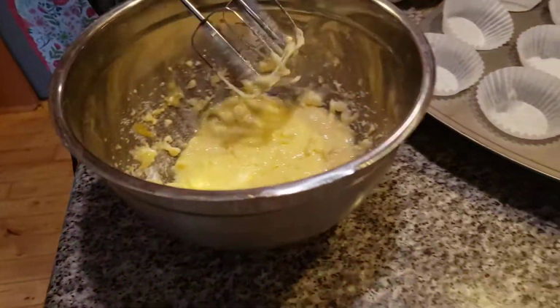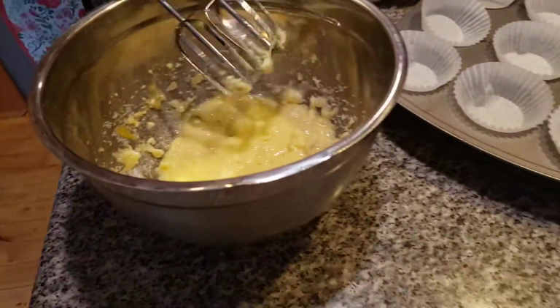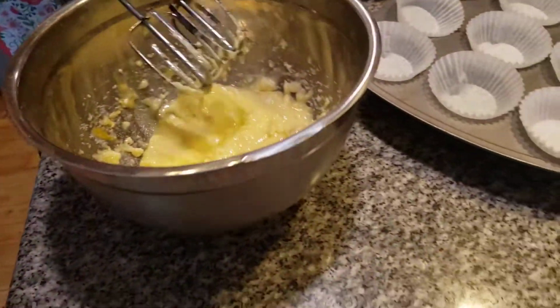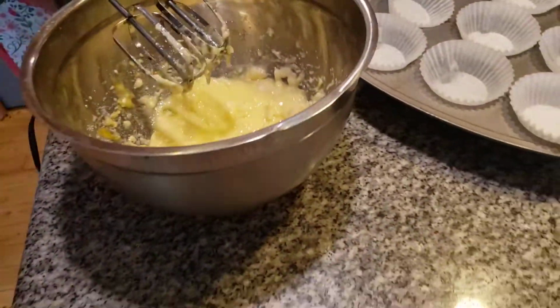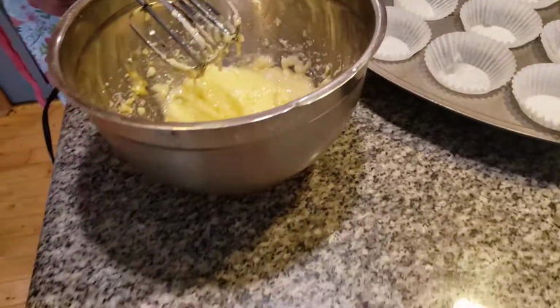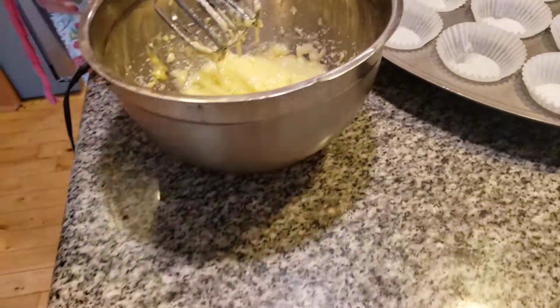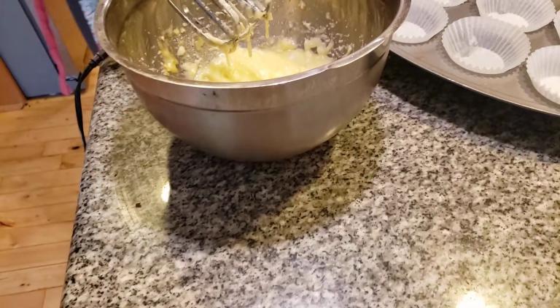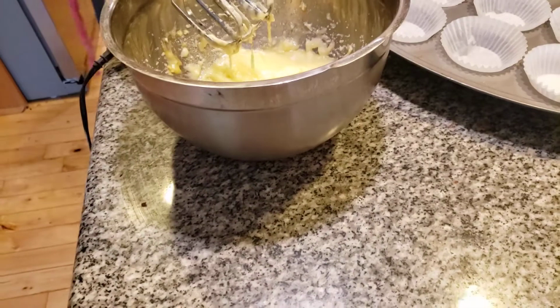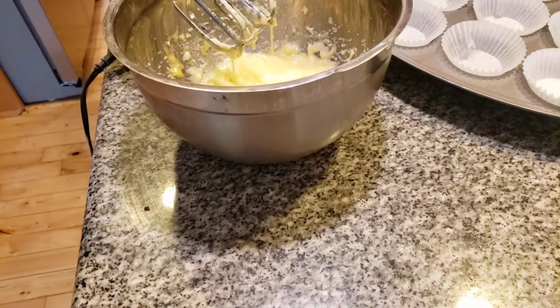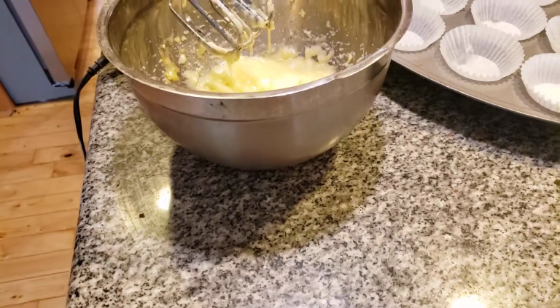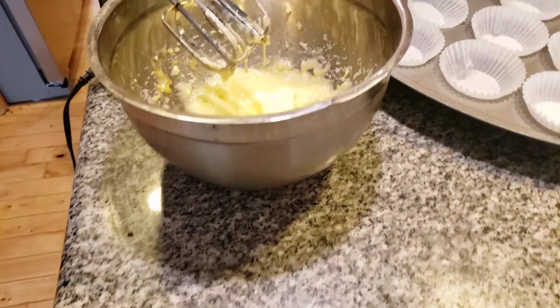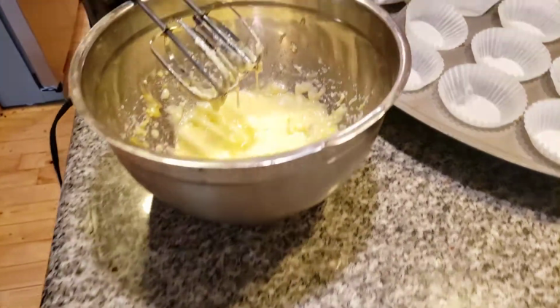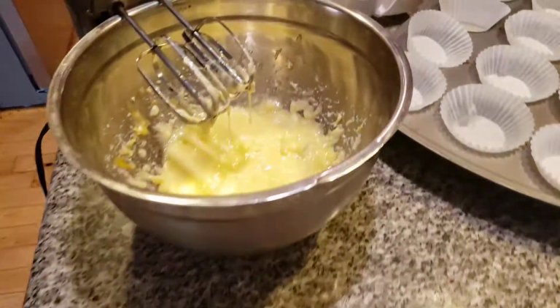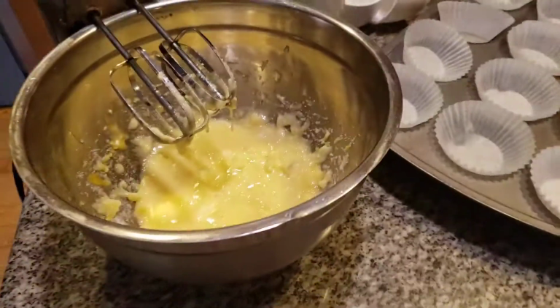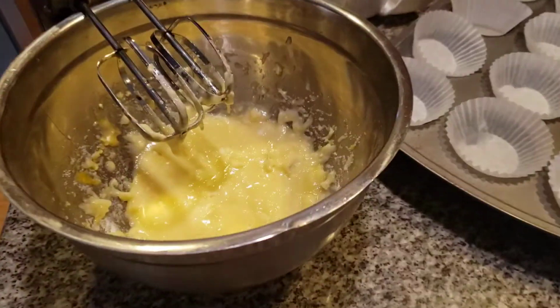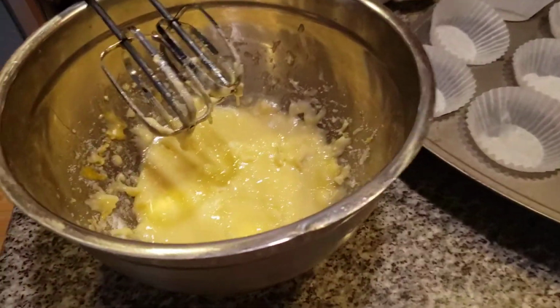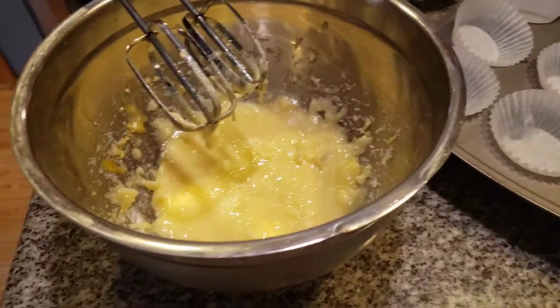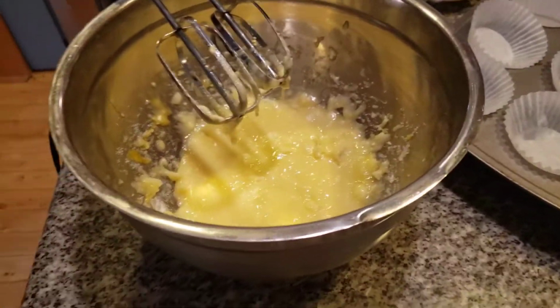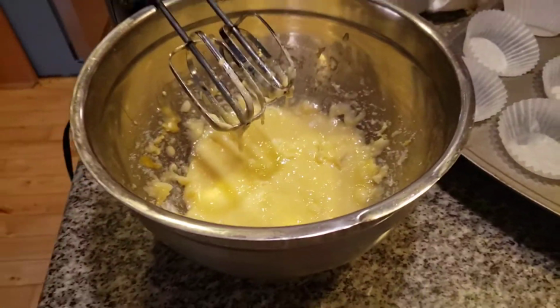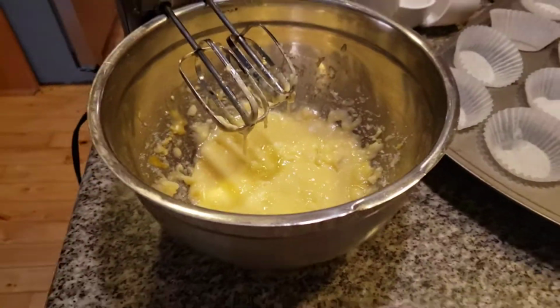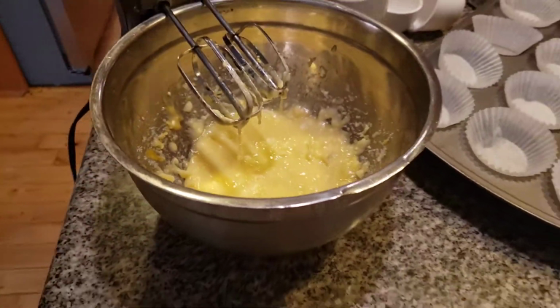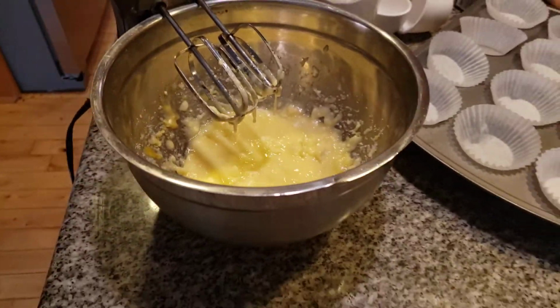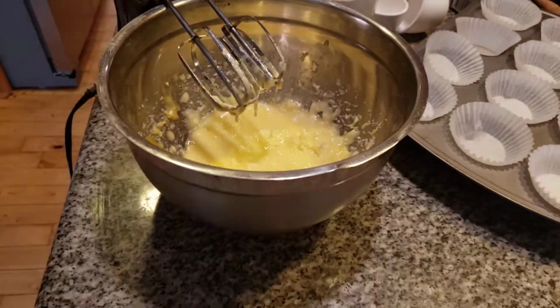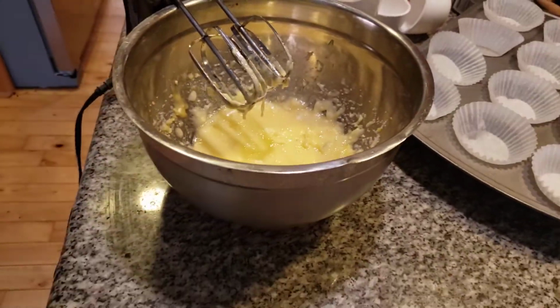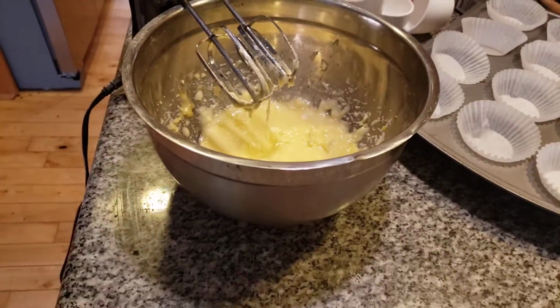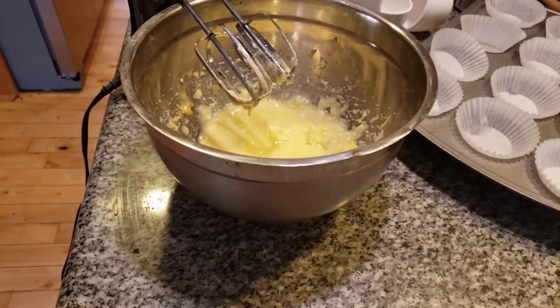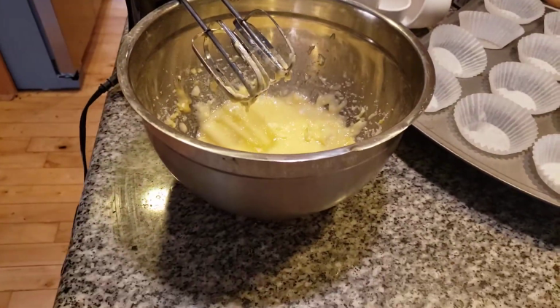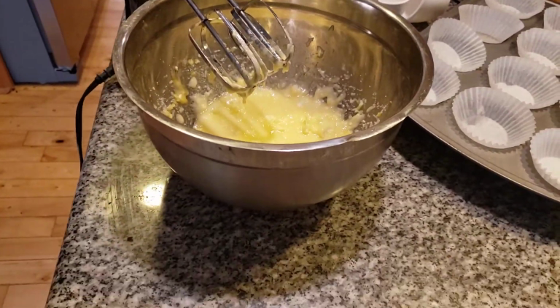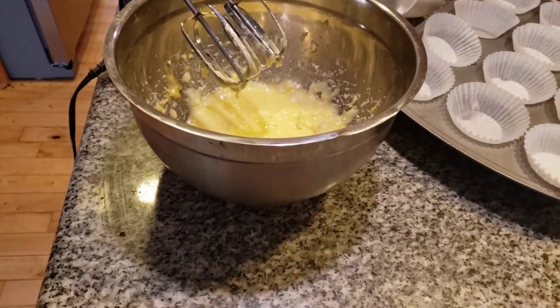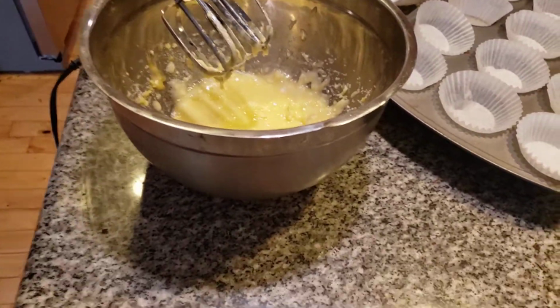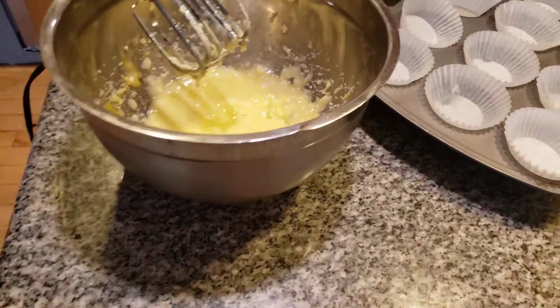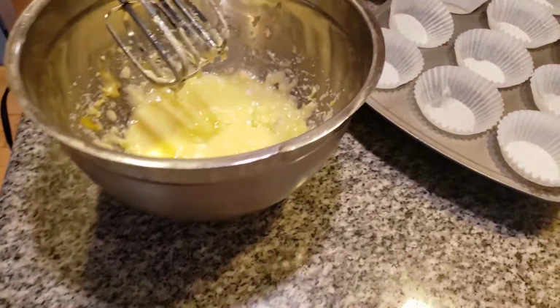Now the next thing we're going to add in is a teaspoon and a half of vanilla. We don't want to make any blunders on this.